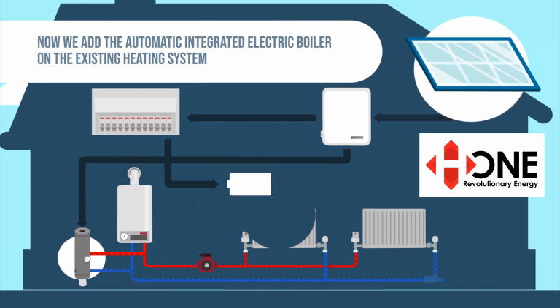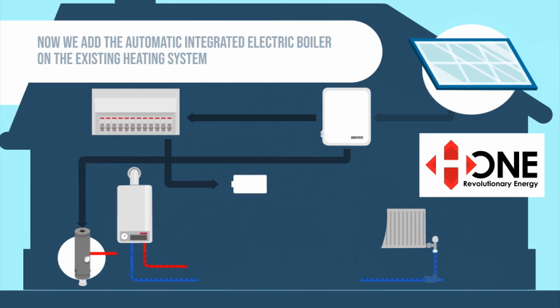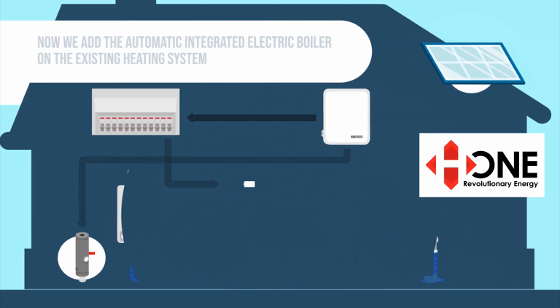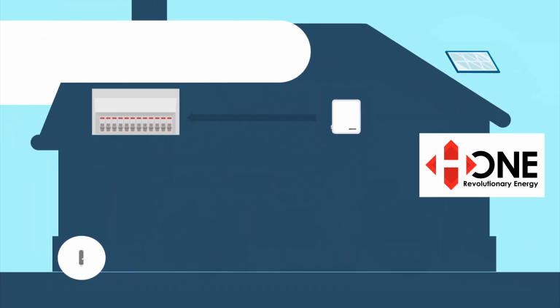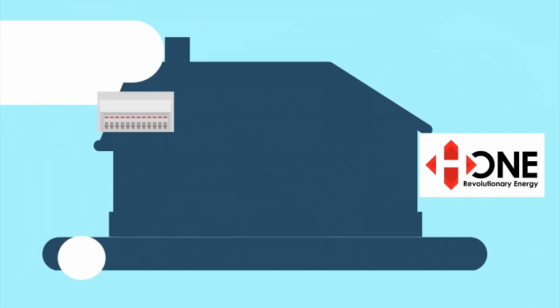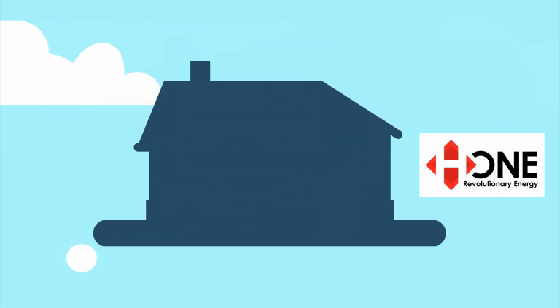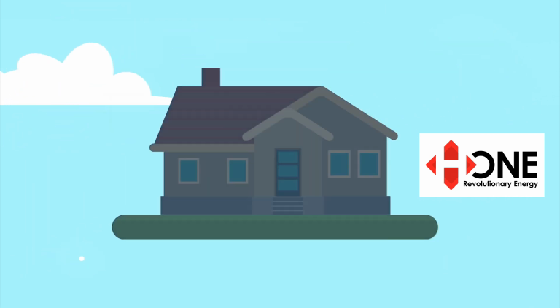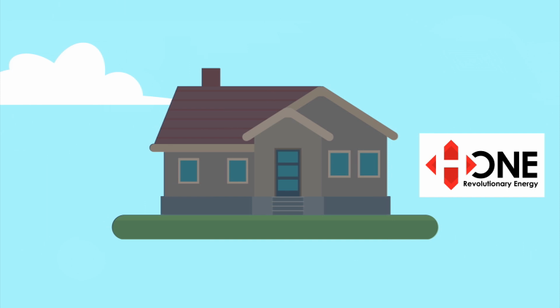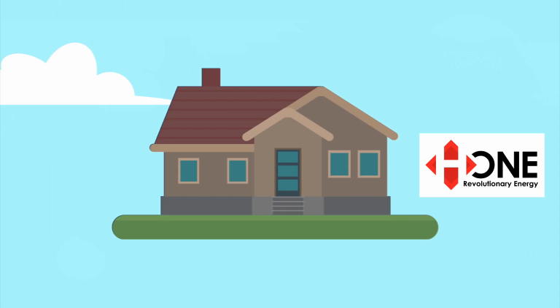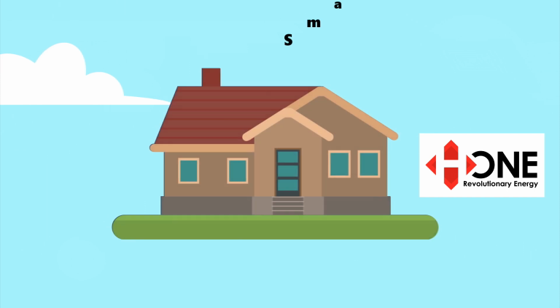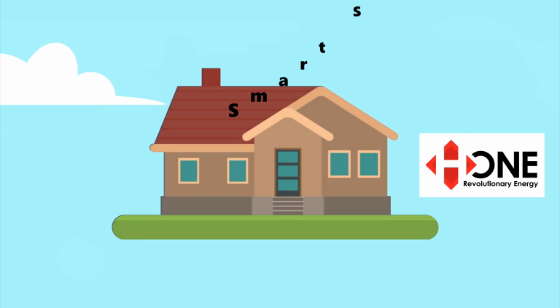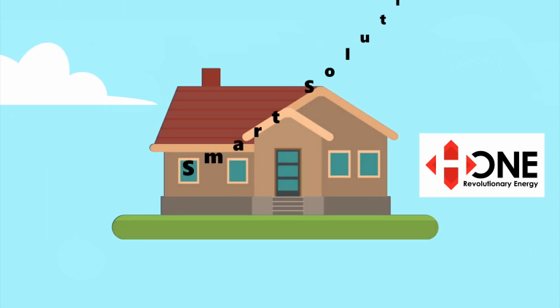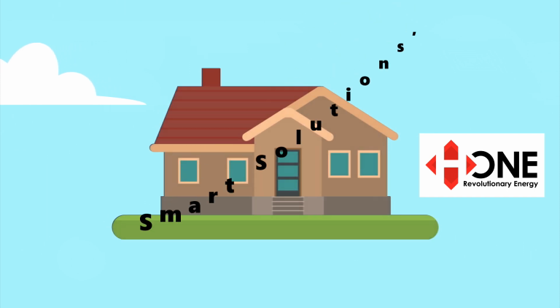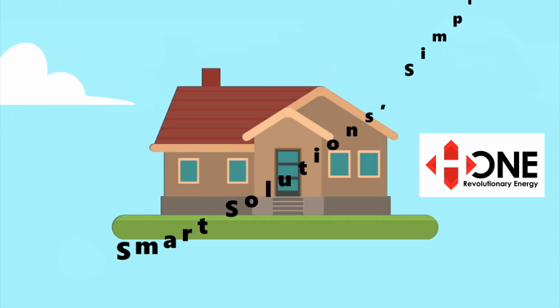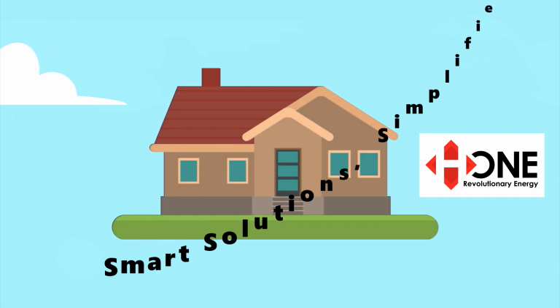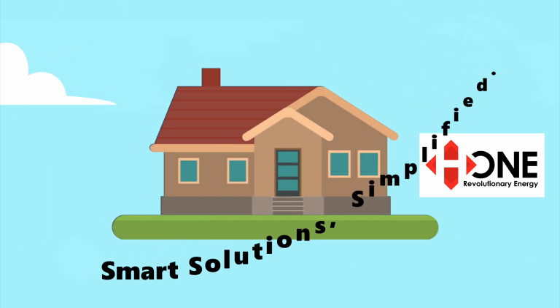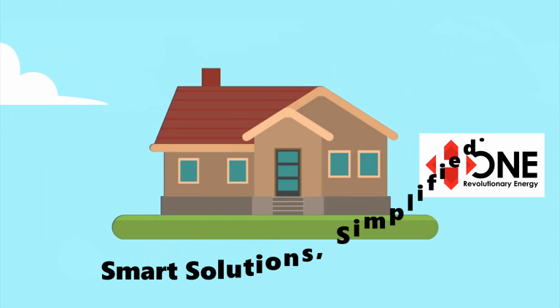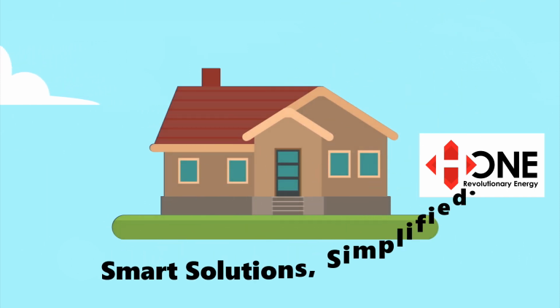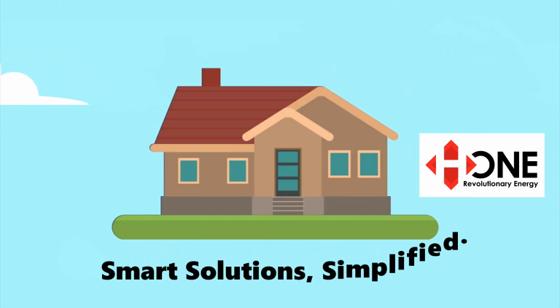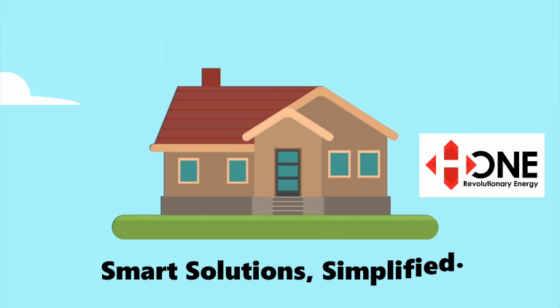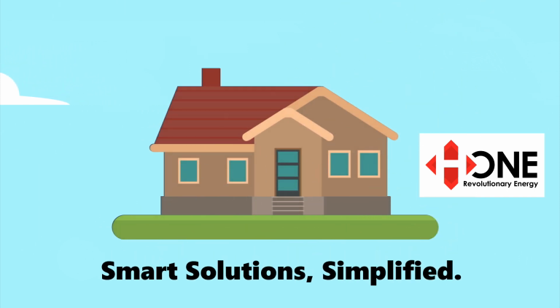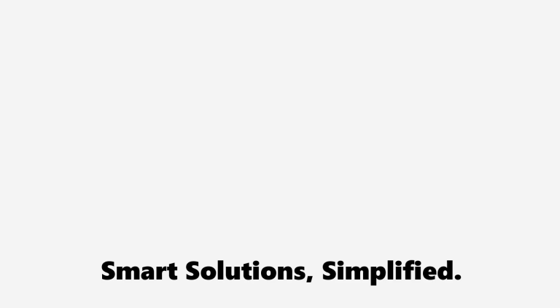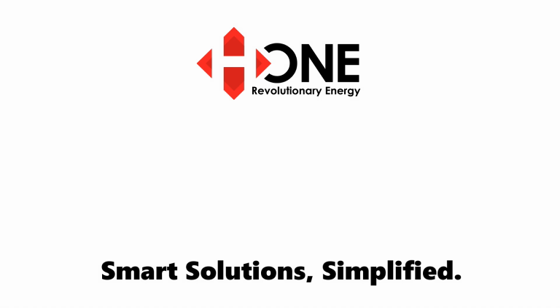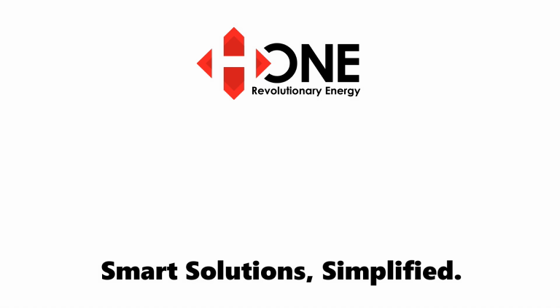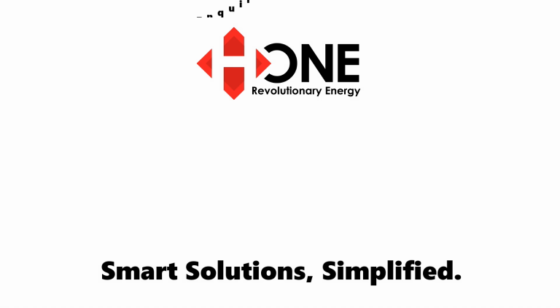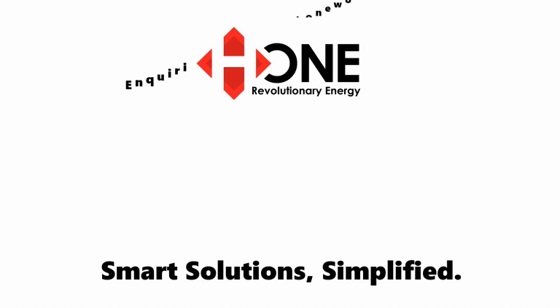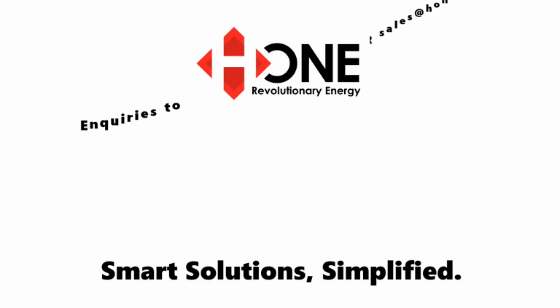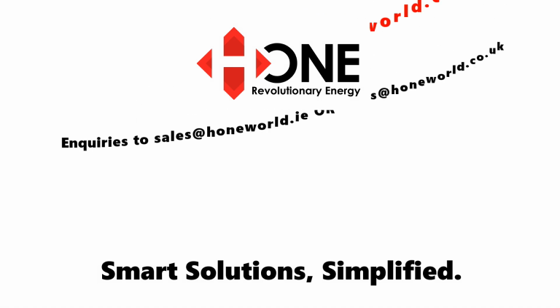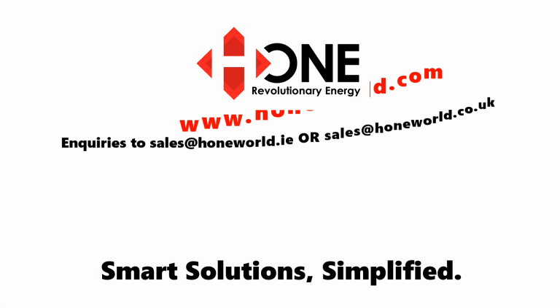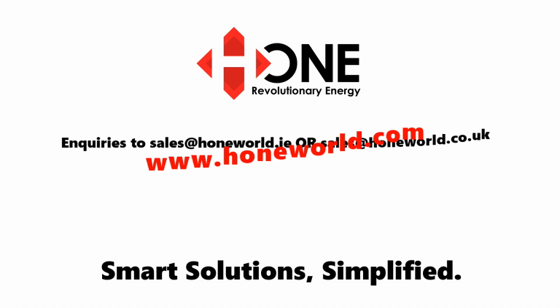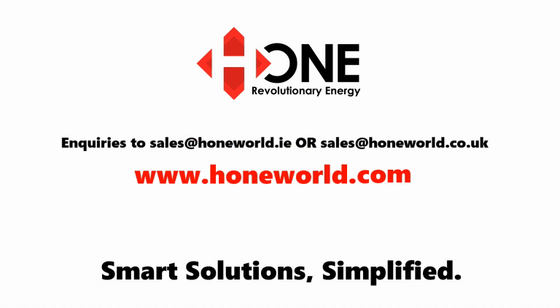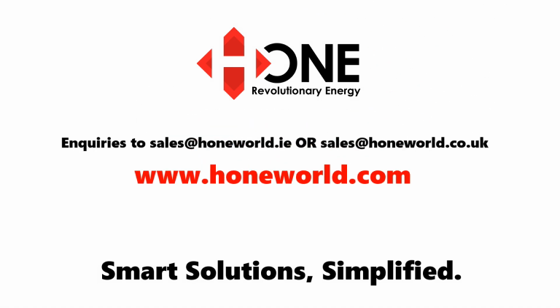Home energy solutions are tailored to meet the unique needs of every home. Contact us for further information.